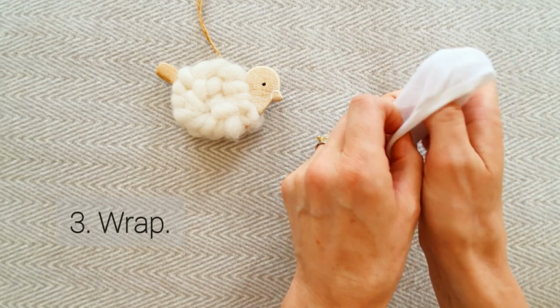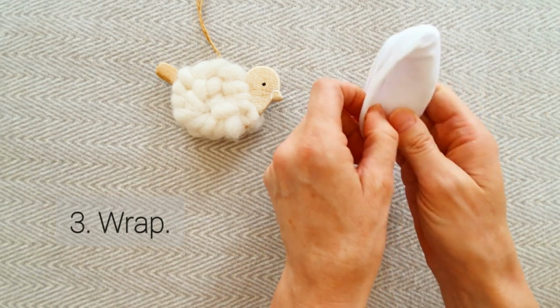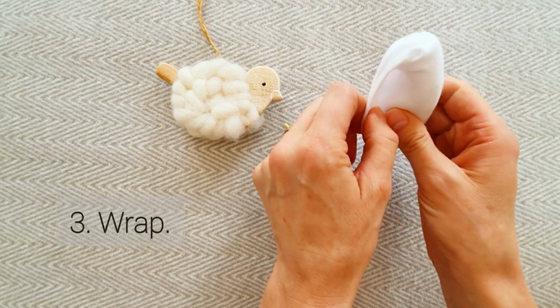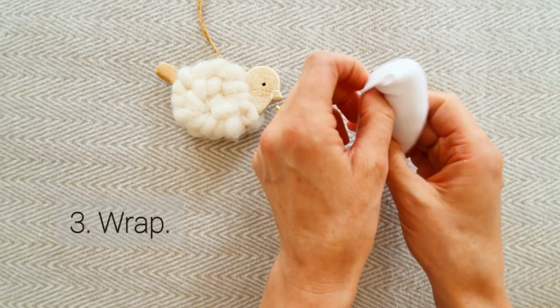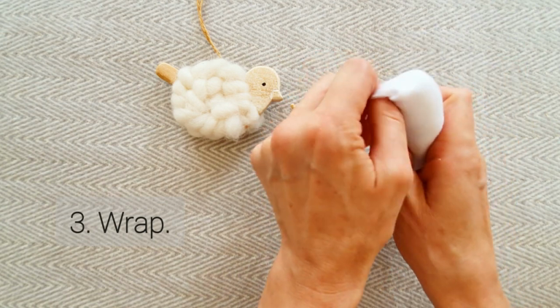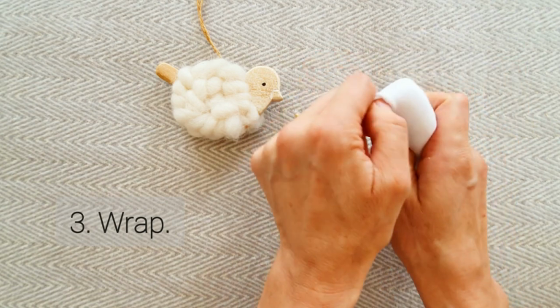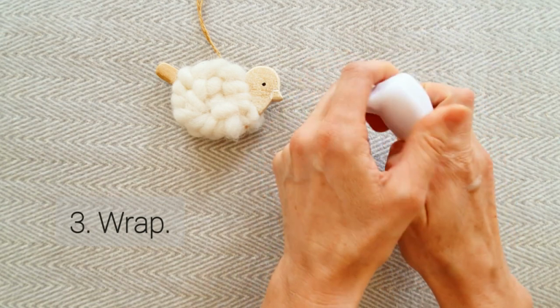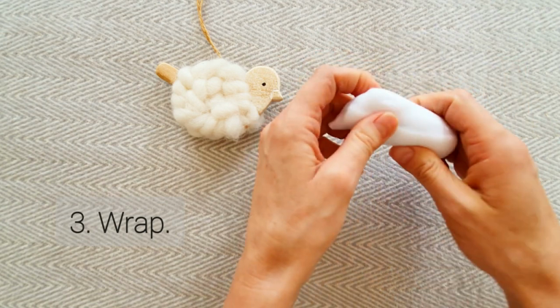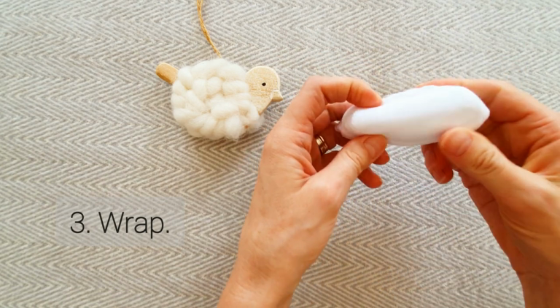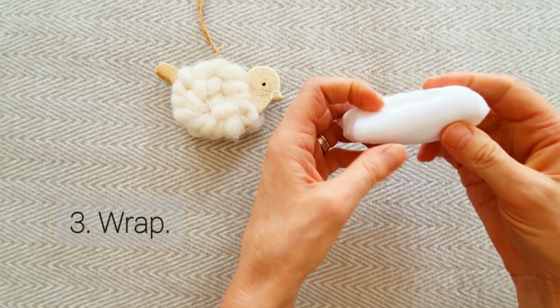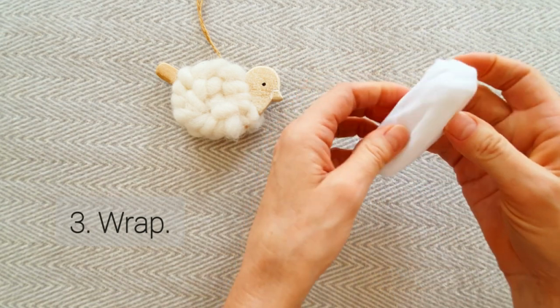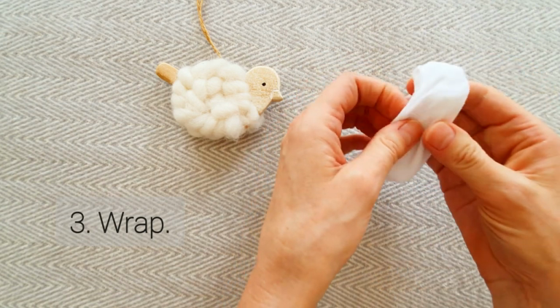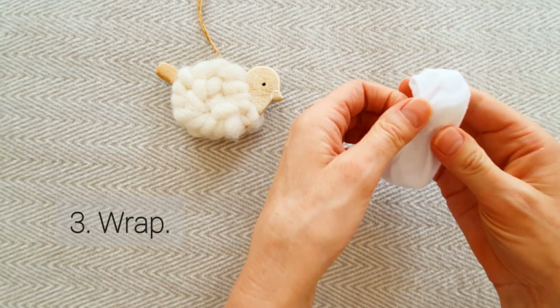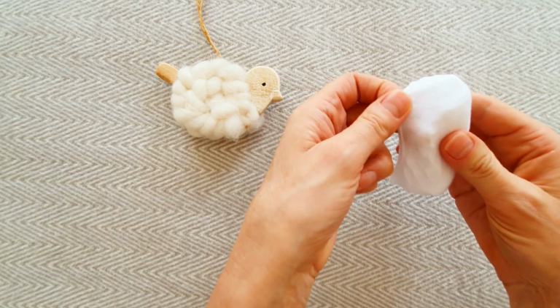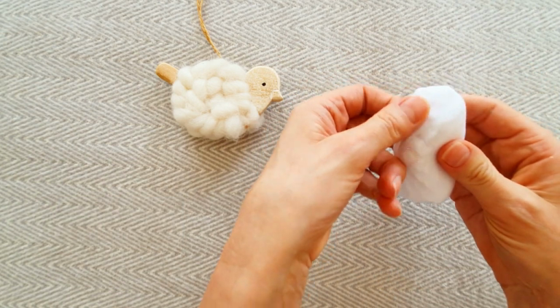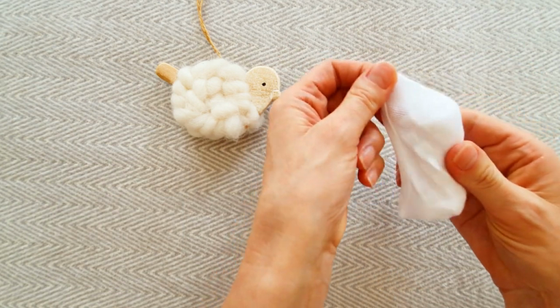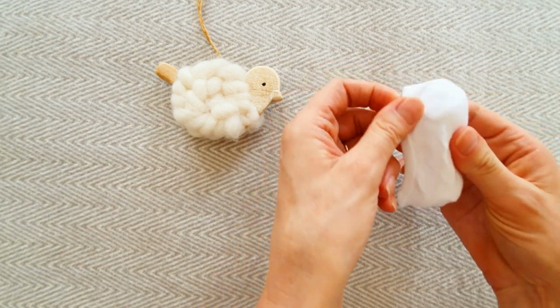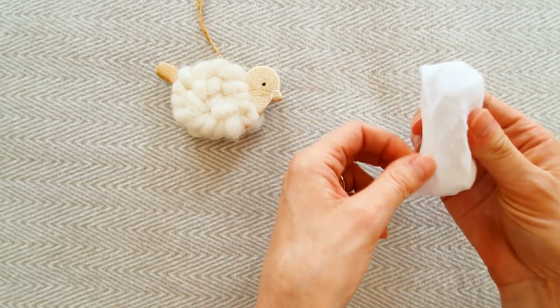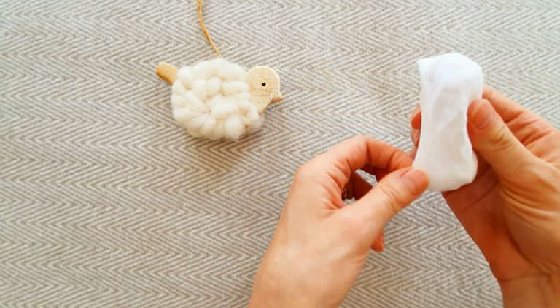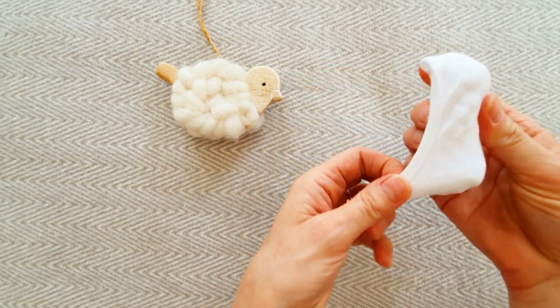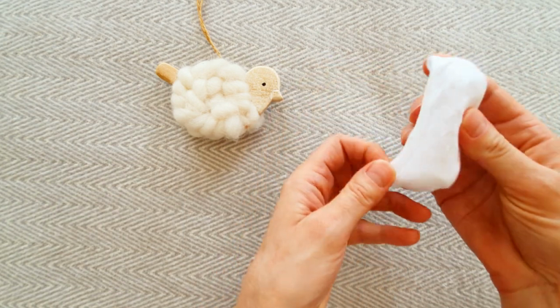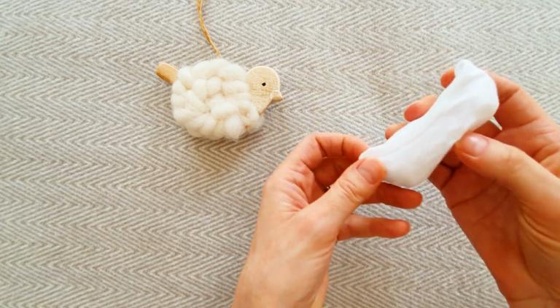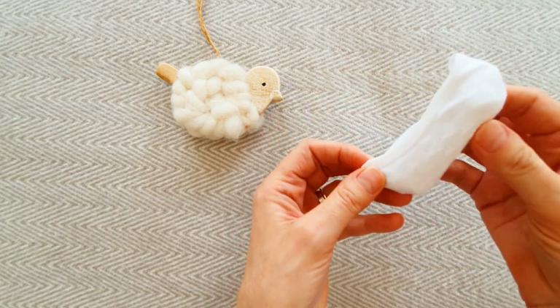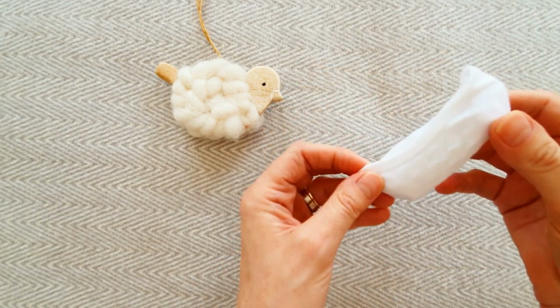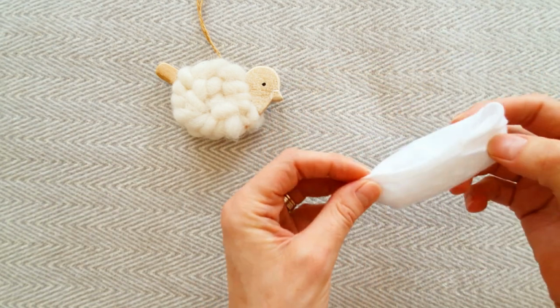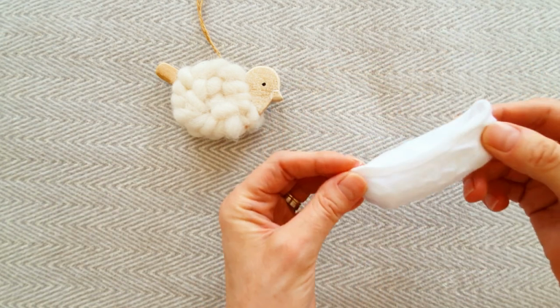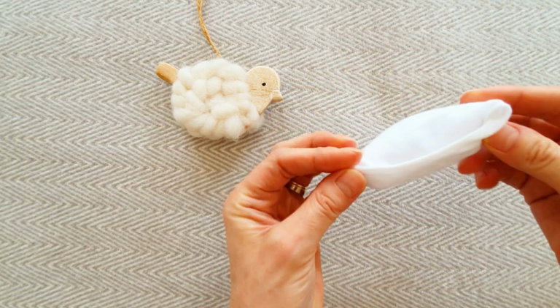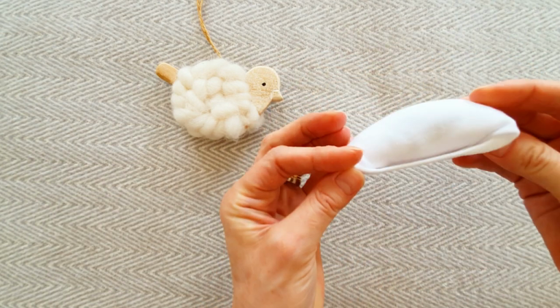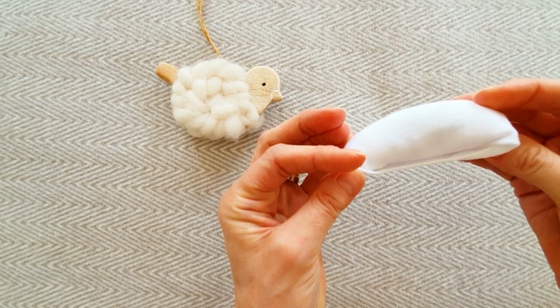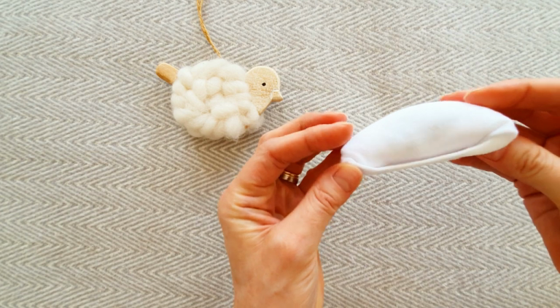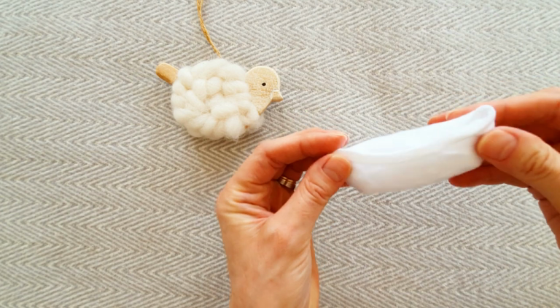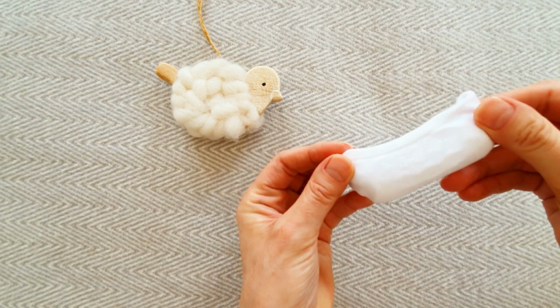And now you have it! All your sock origami is folded. Check!